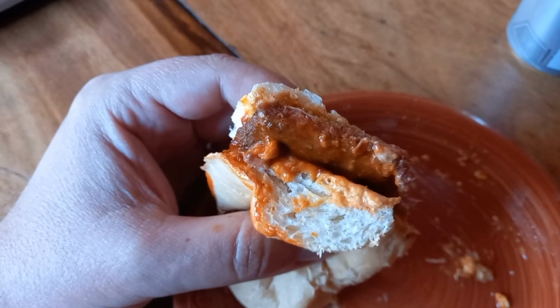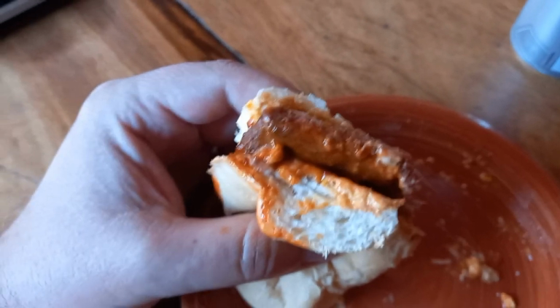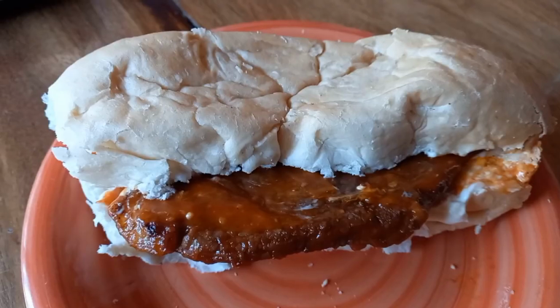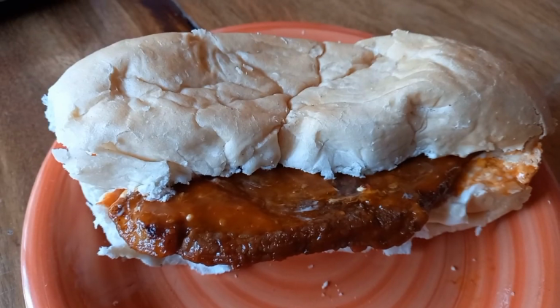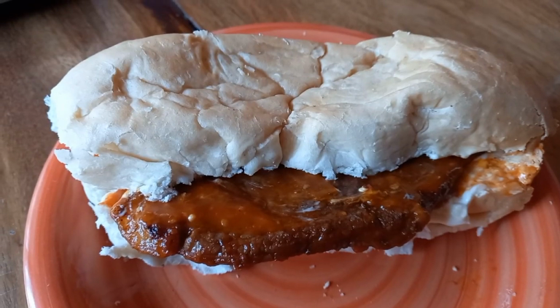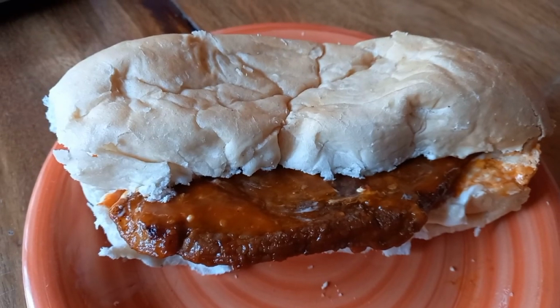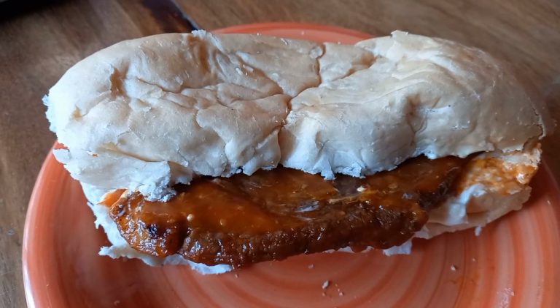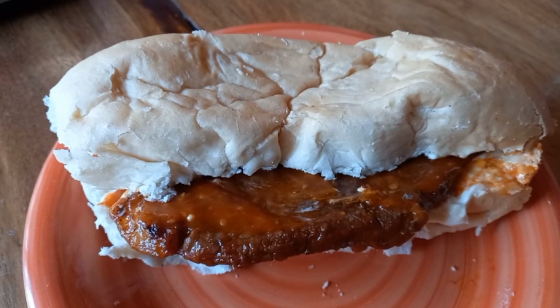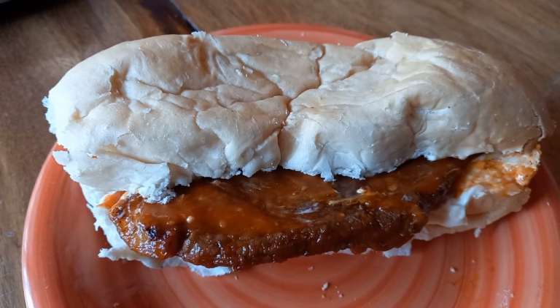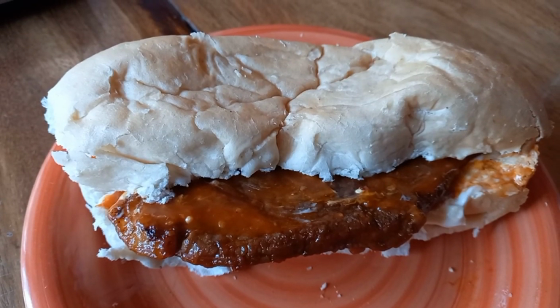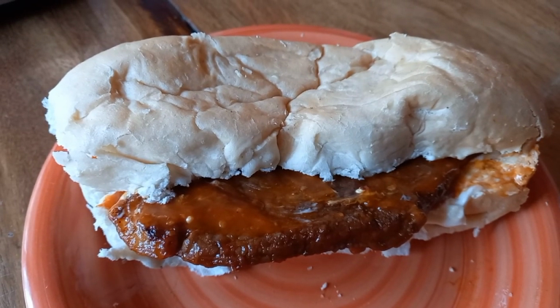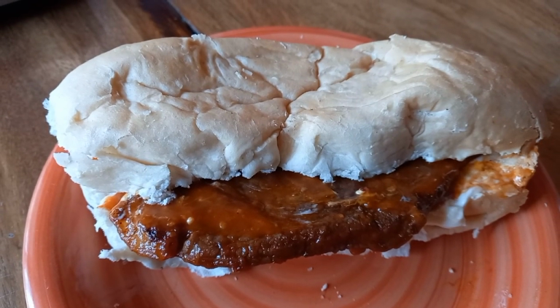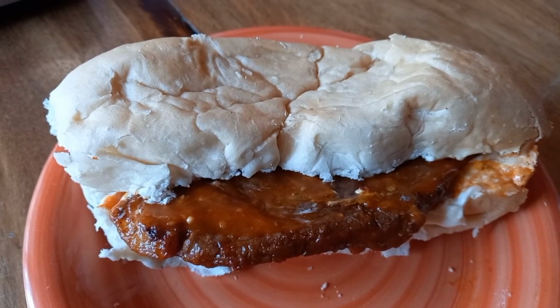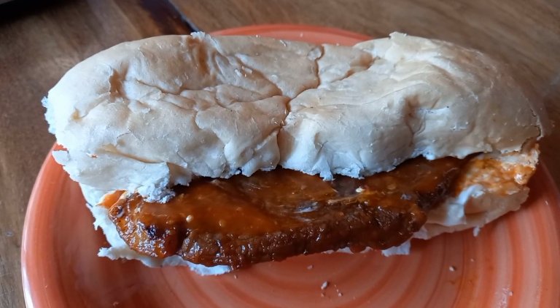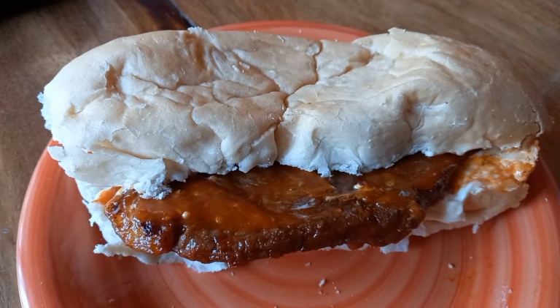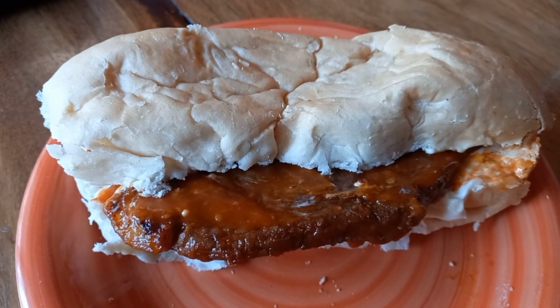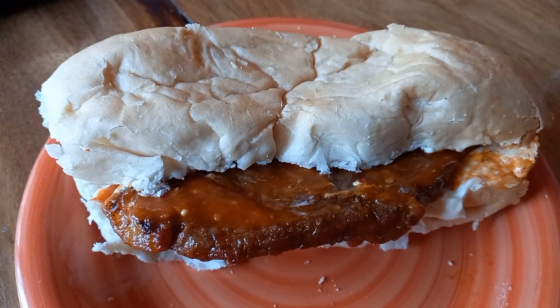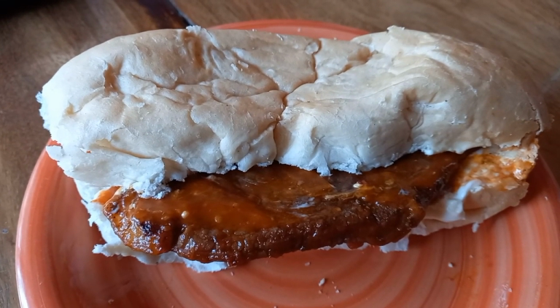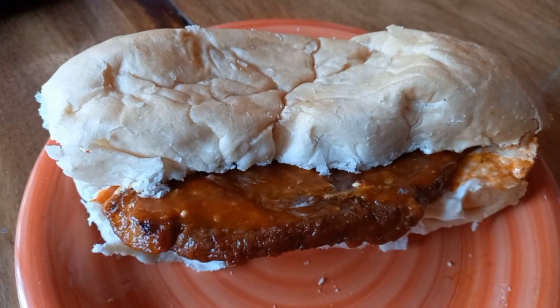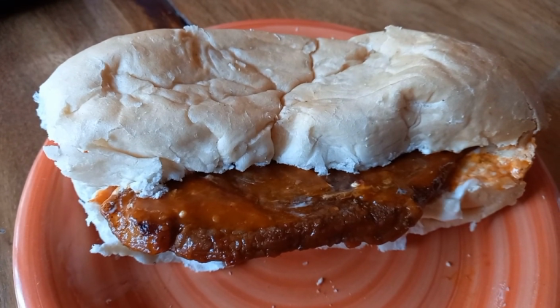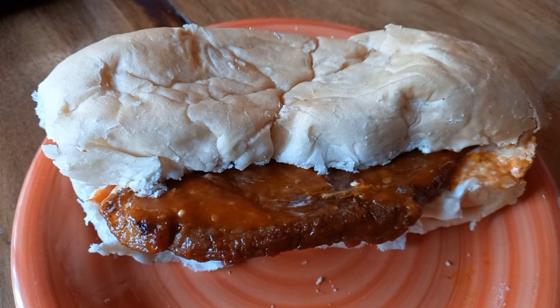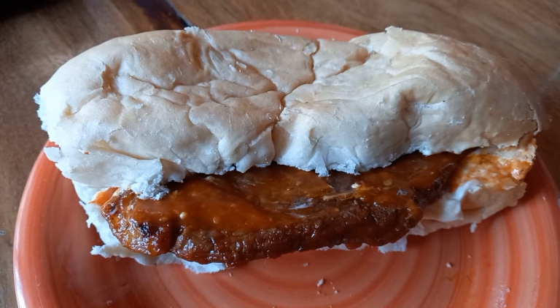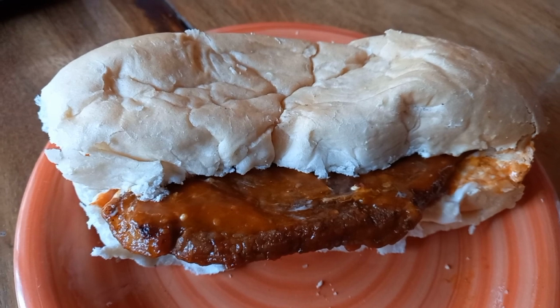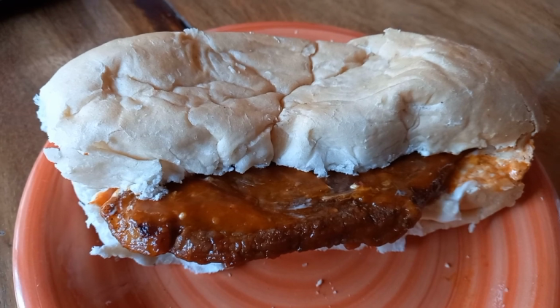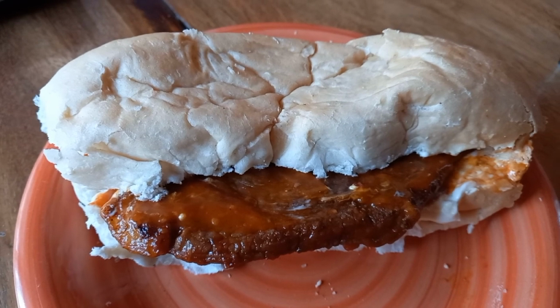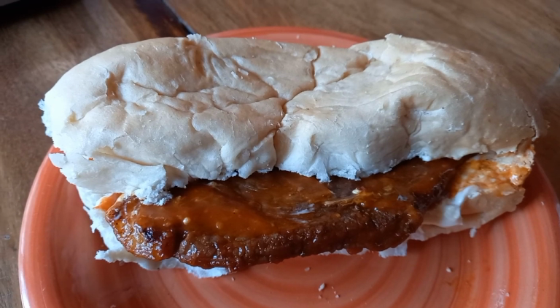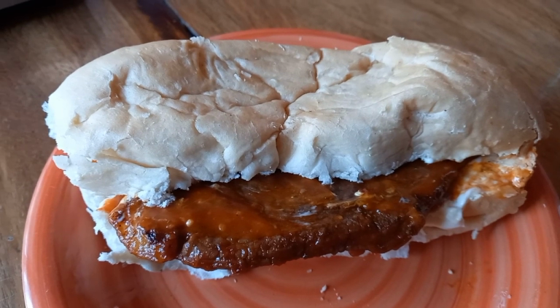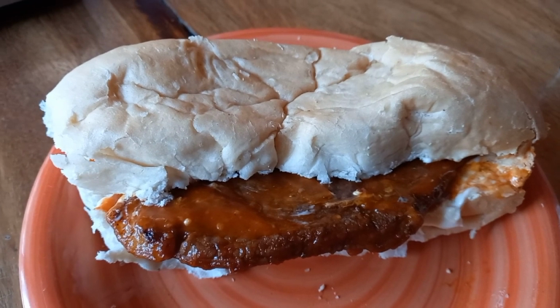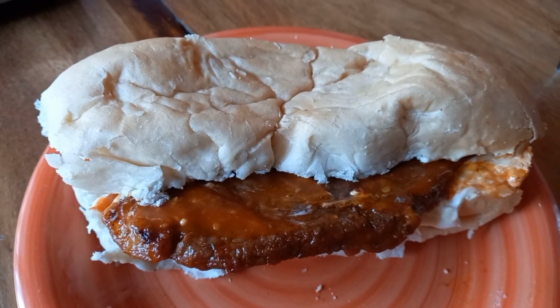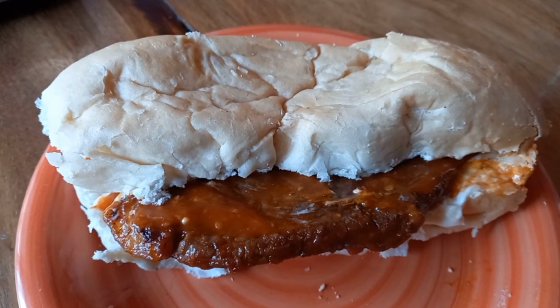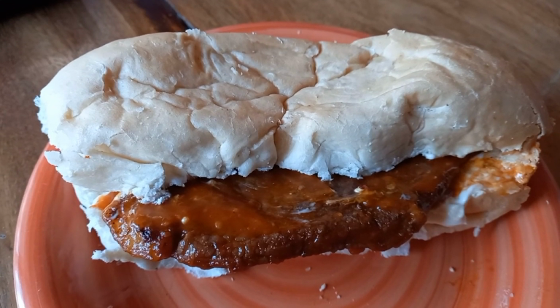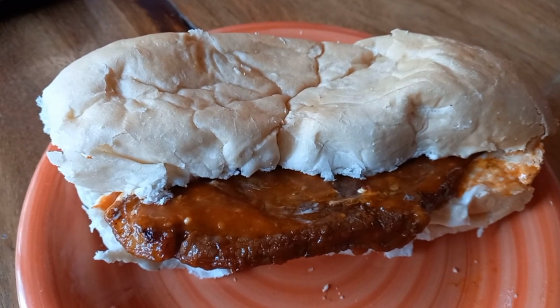I remembered to take a photo of the last one that we made — the last one.